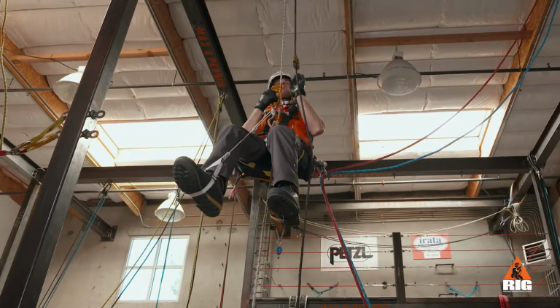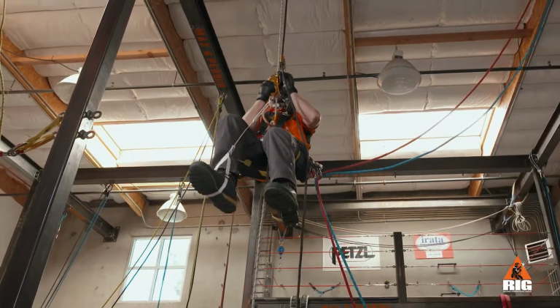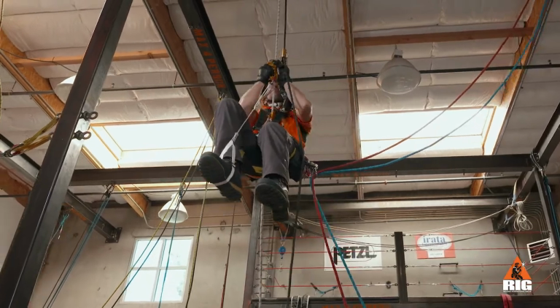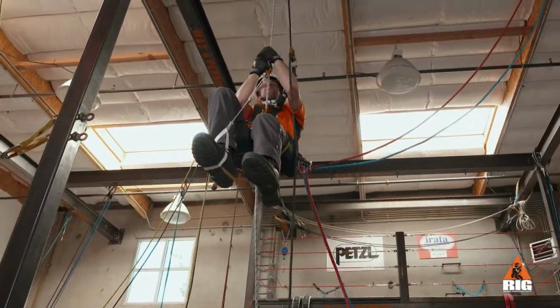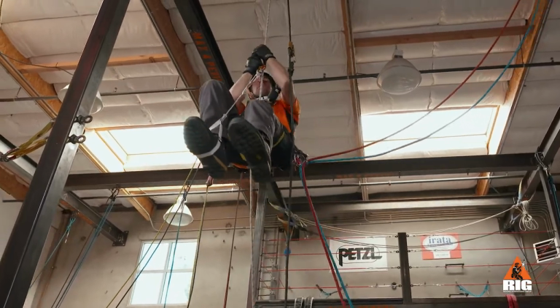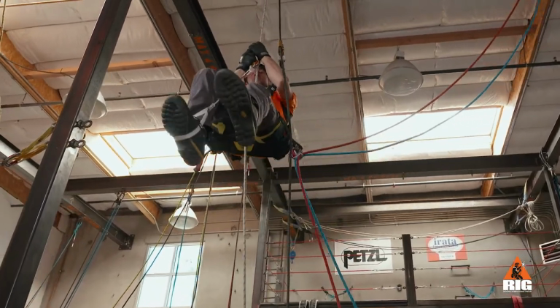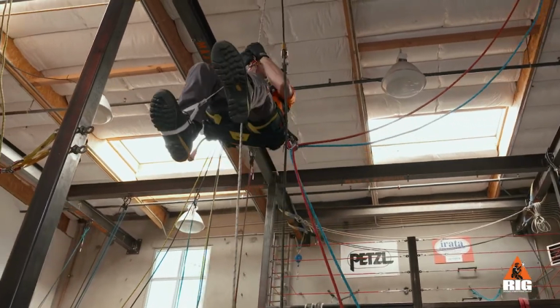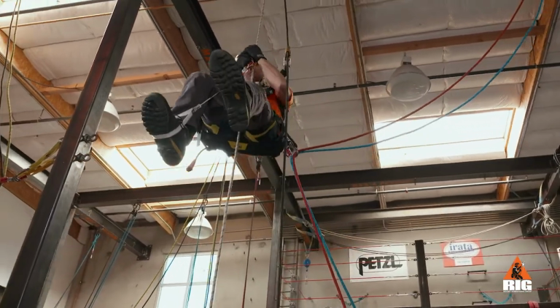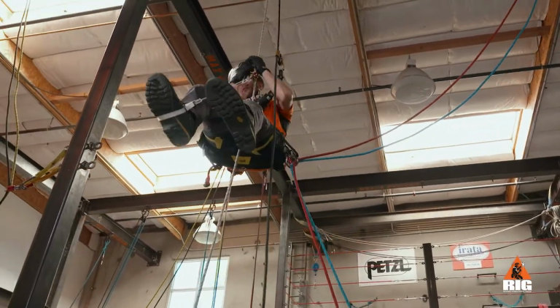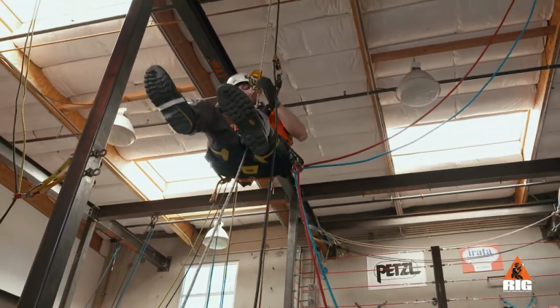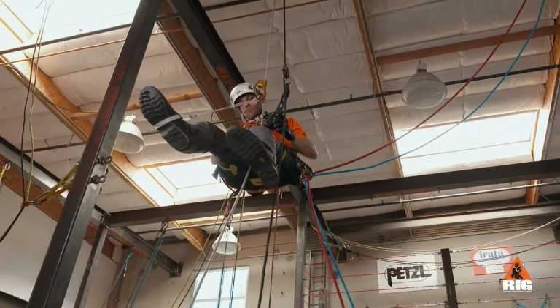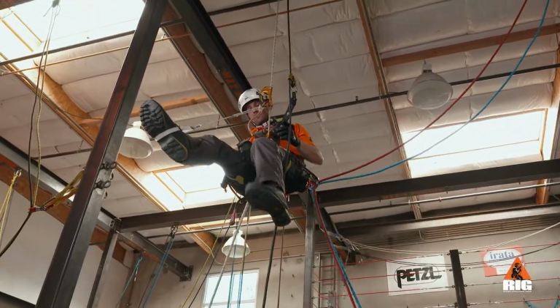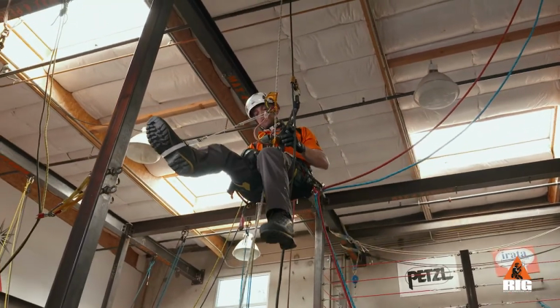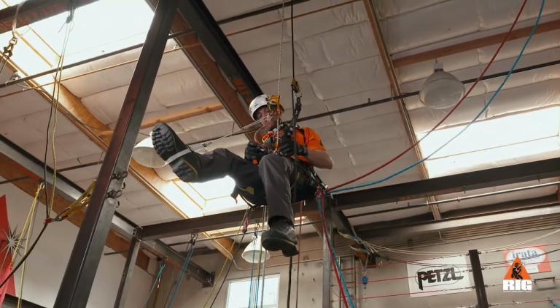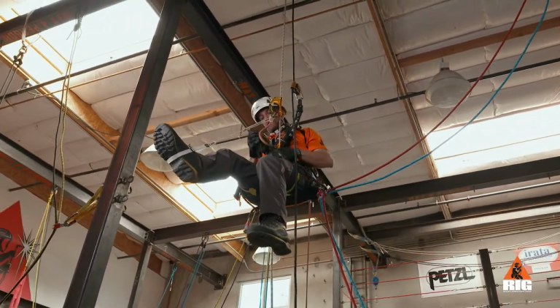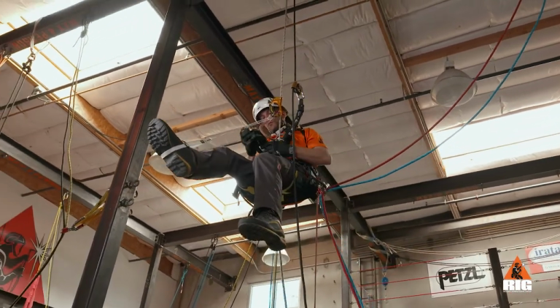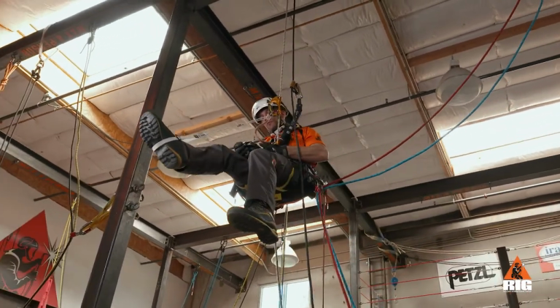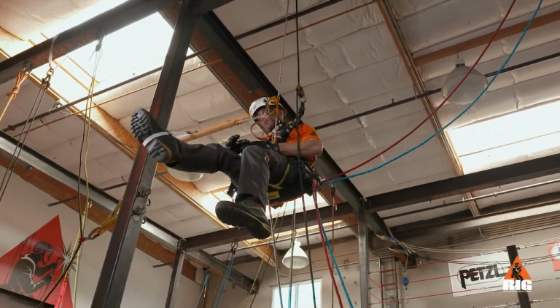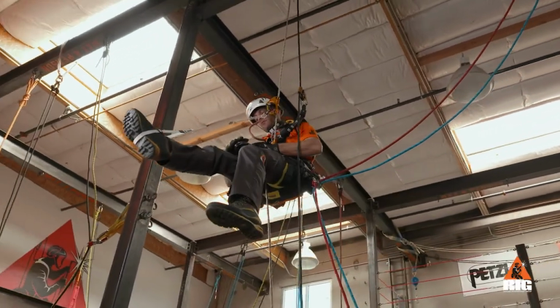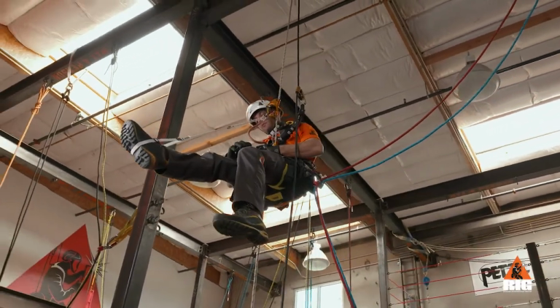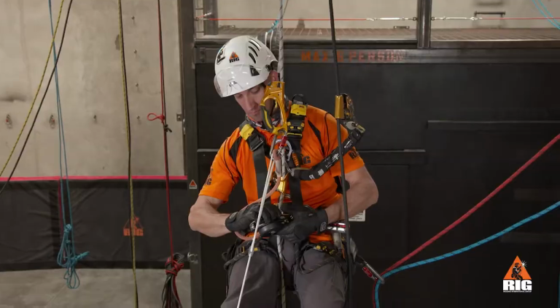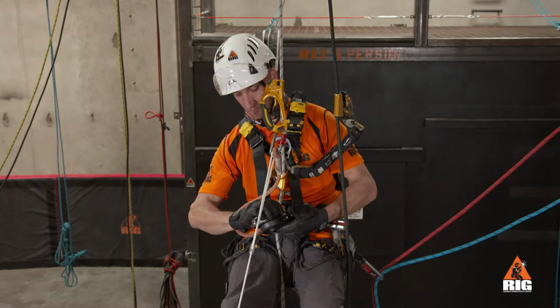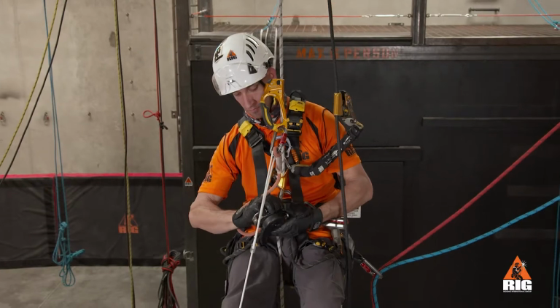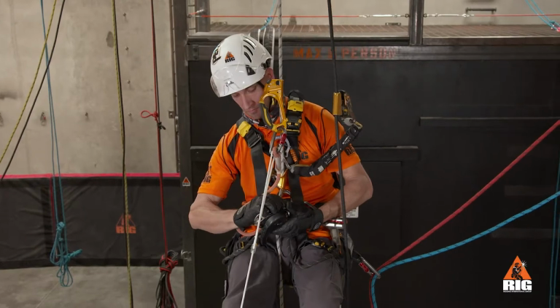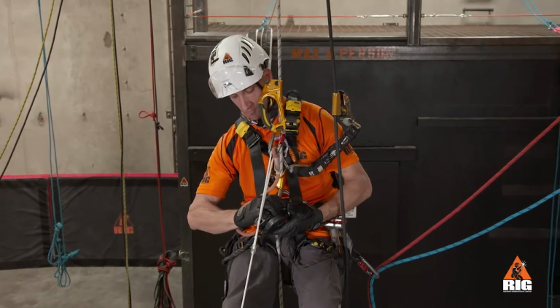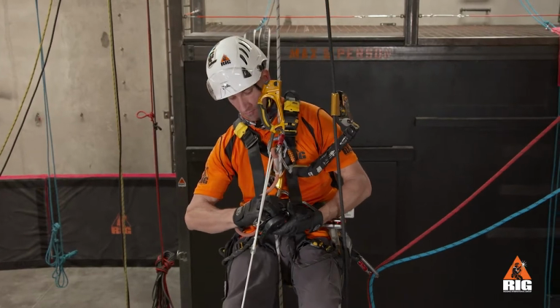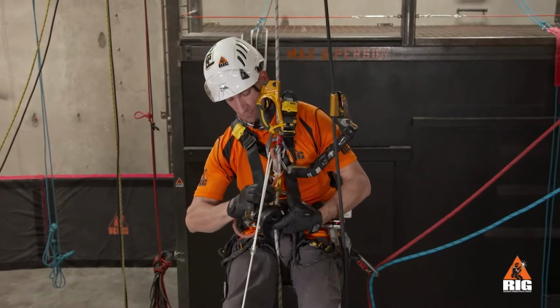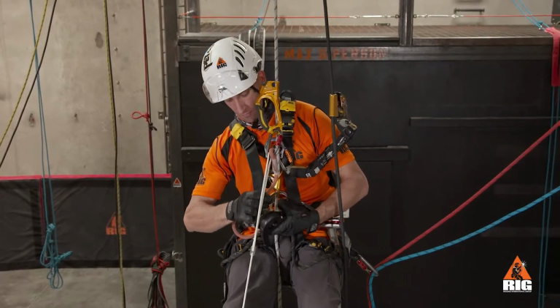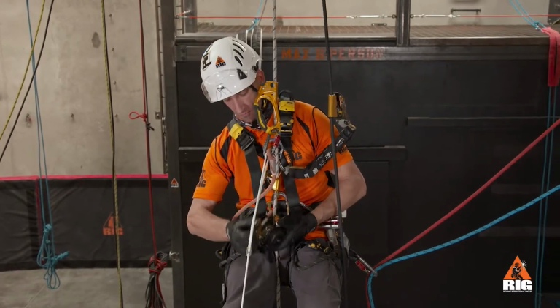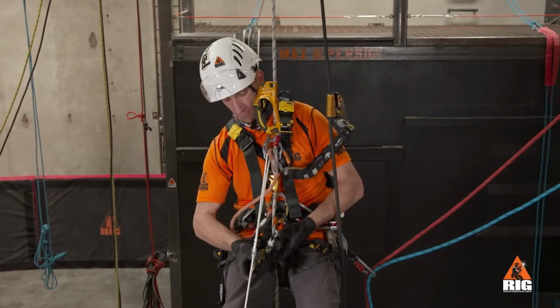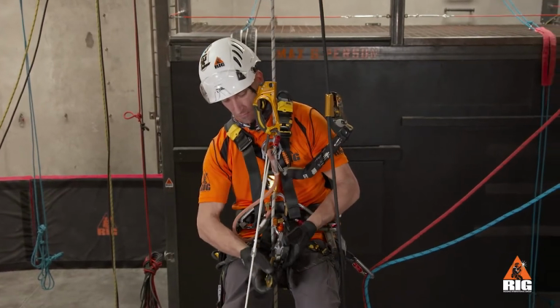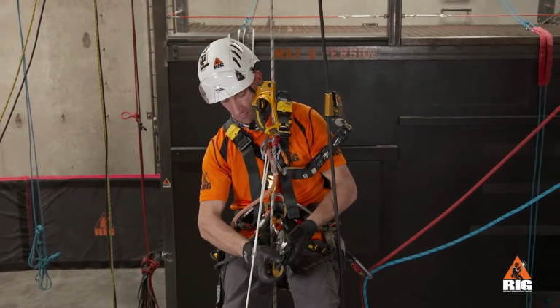We ascend up the ropes until we are a body length below the anchors. Now change over to descent mode.